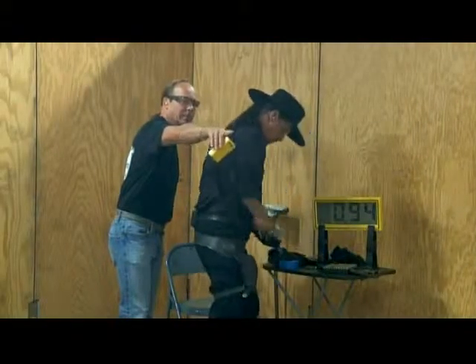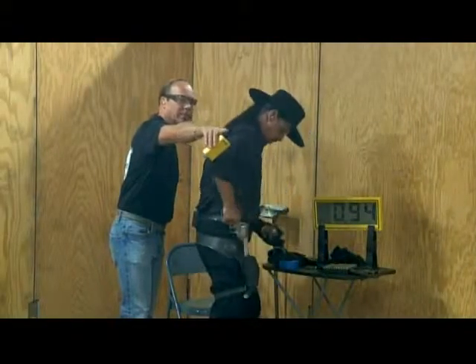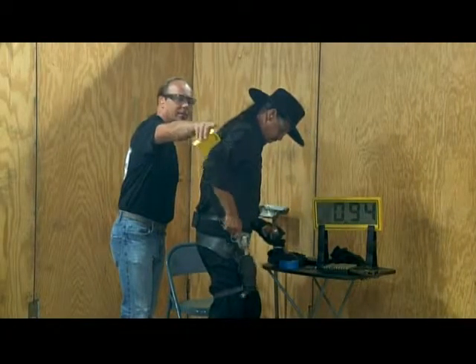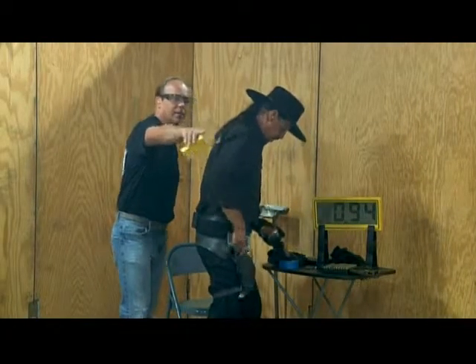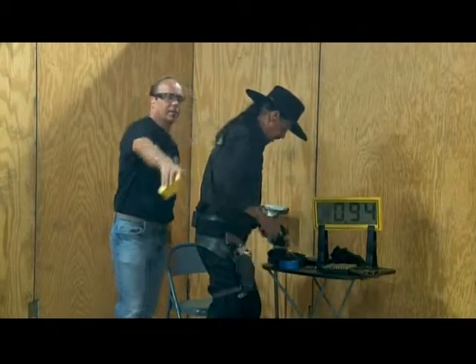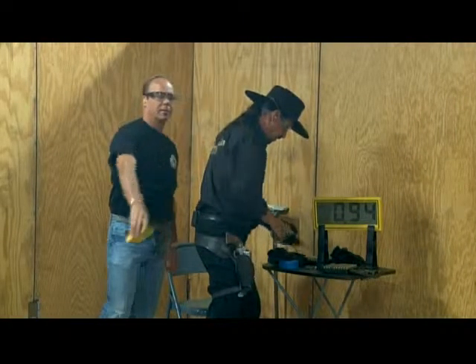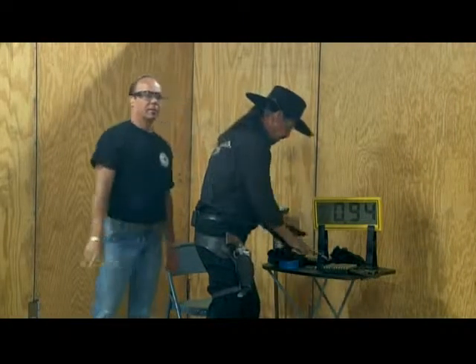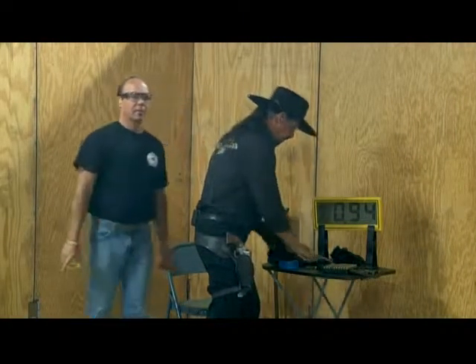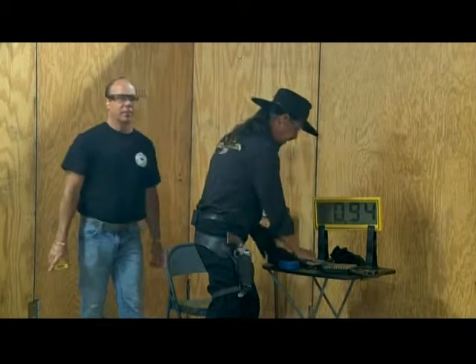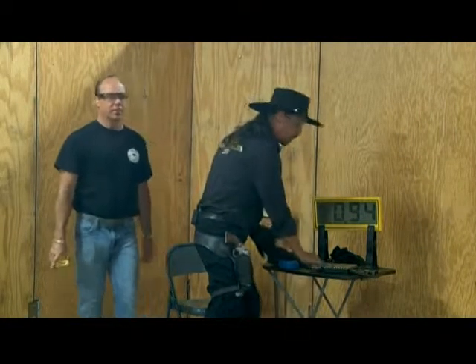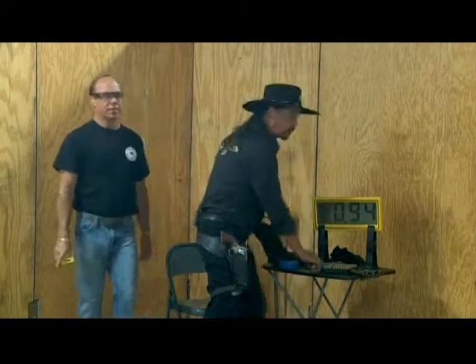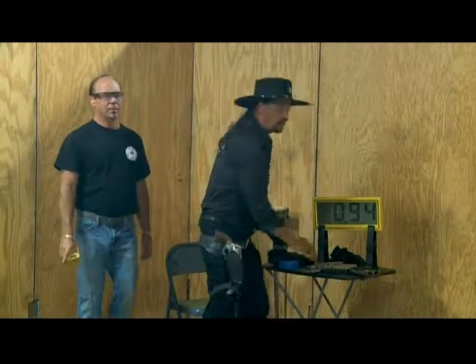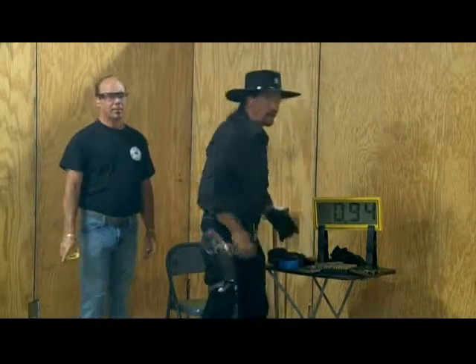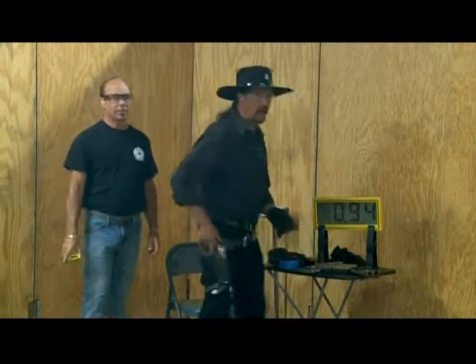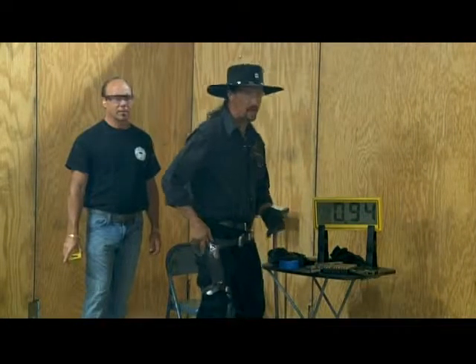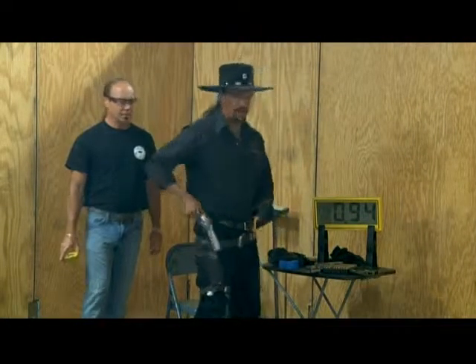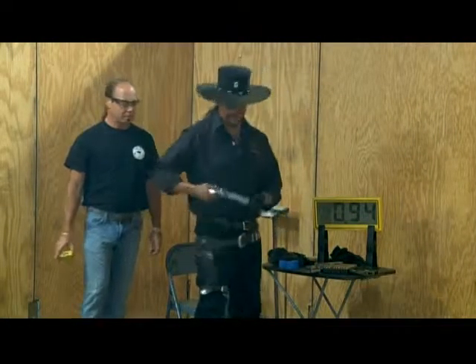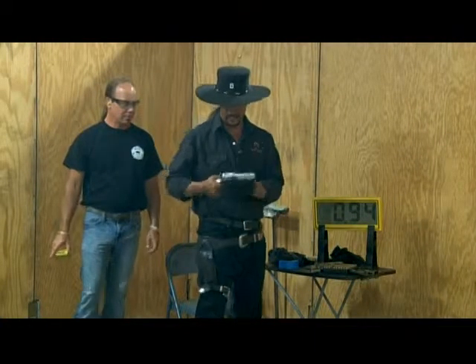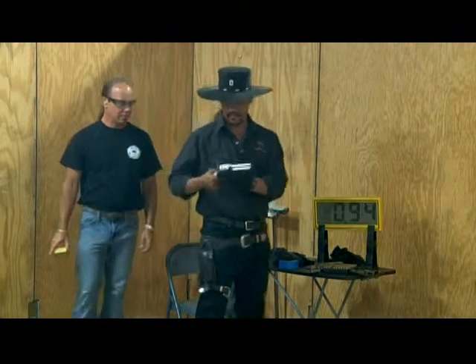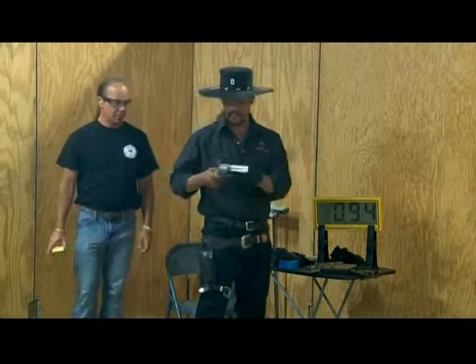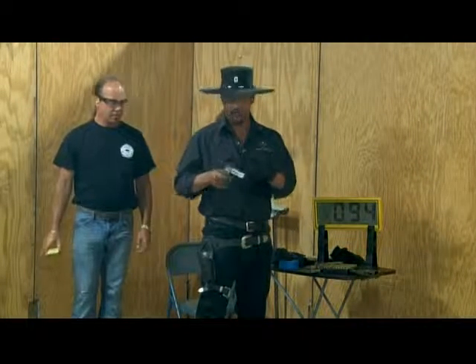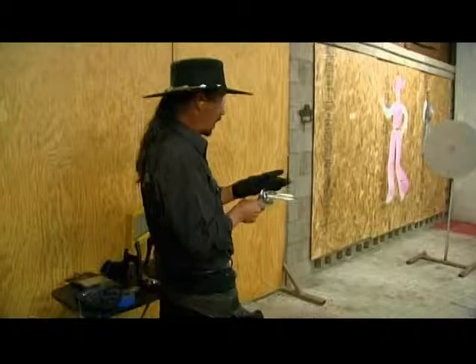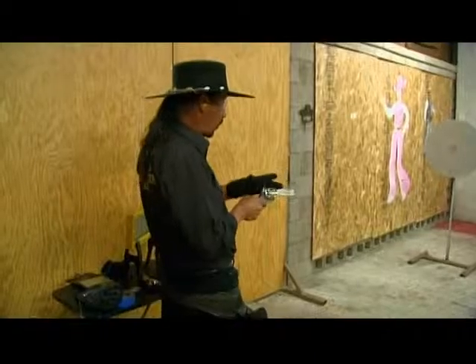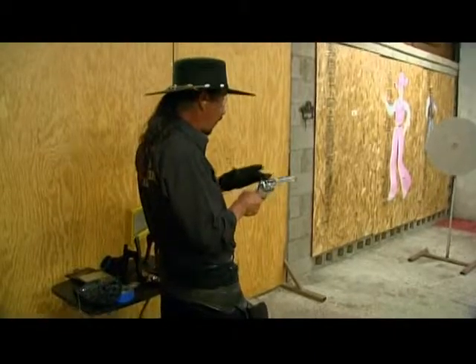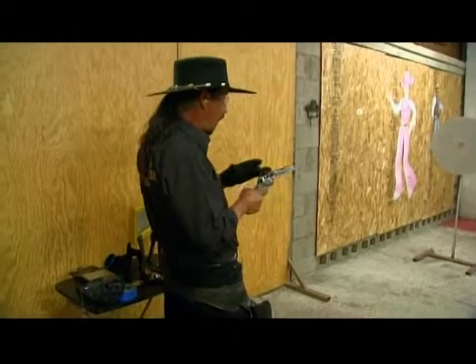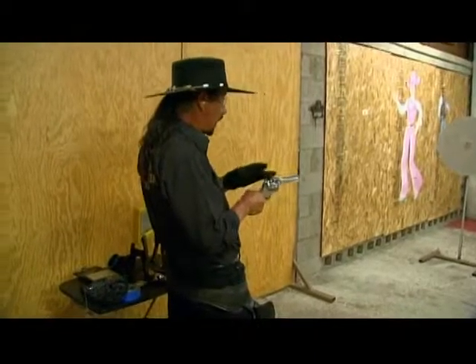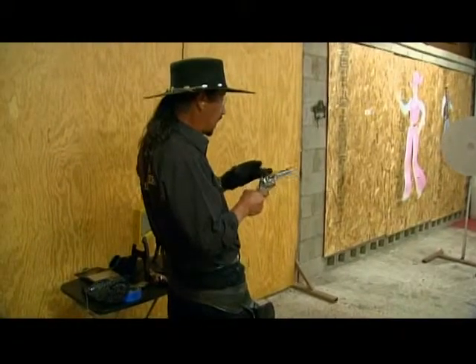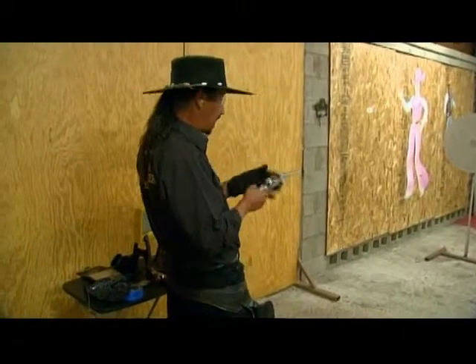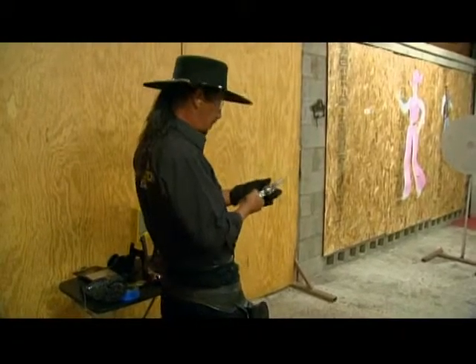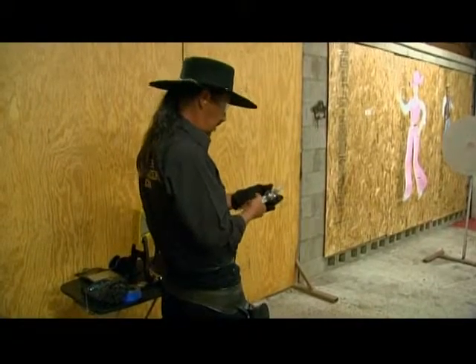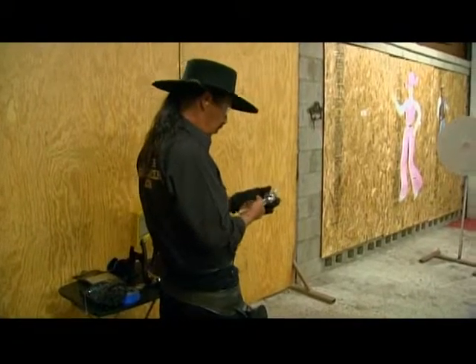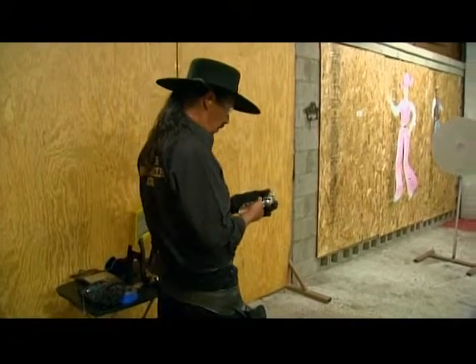The speed is still there but his shots are consistently low as he transitions to the second target. I'm going to go to this gun because it's got a higher profile hammer, so it will allow me to kick up a little more.